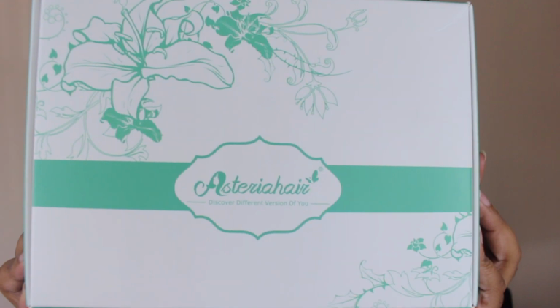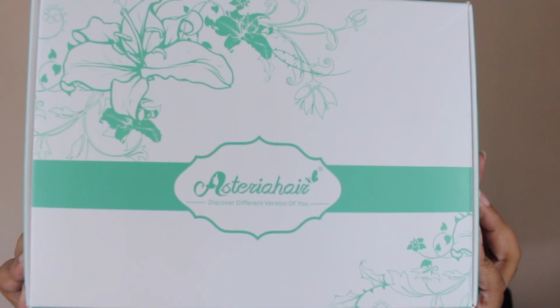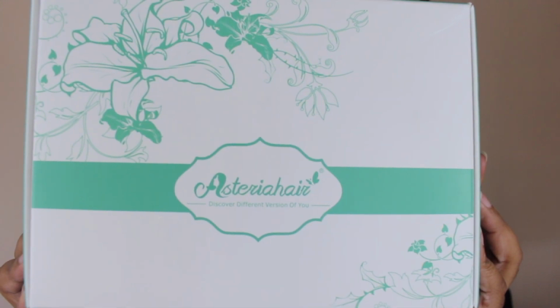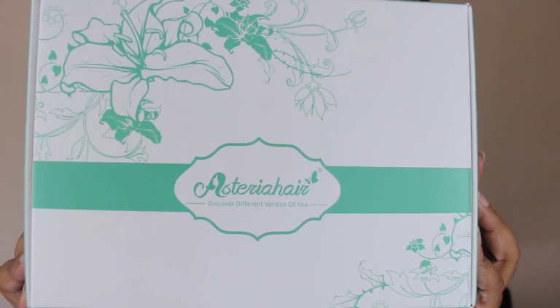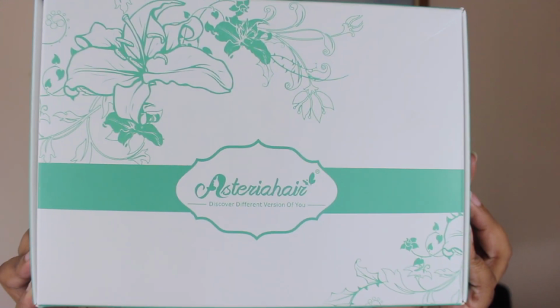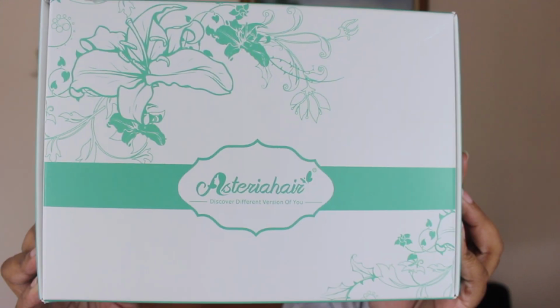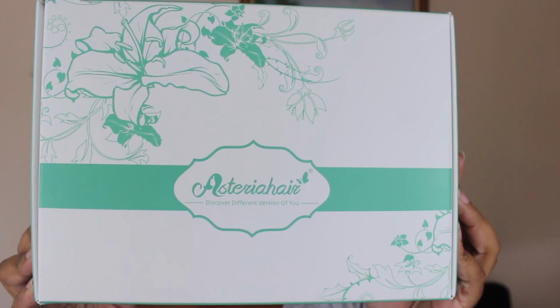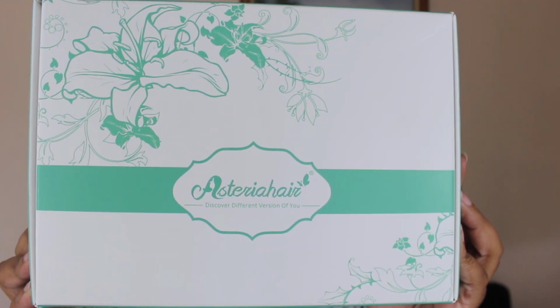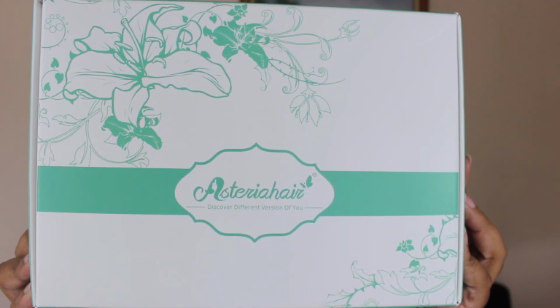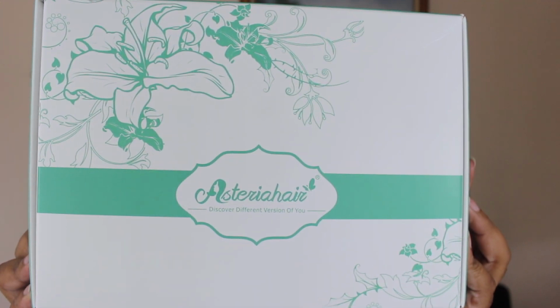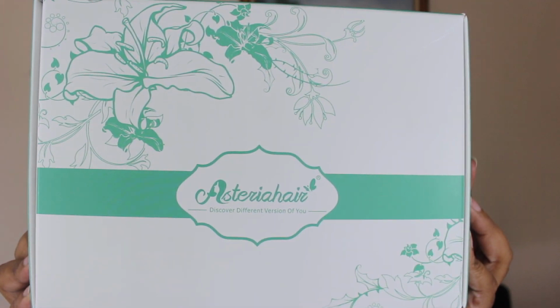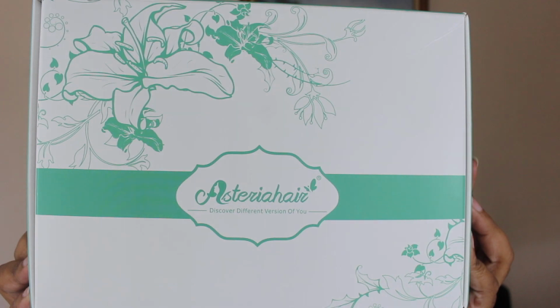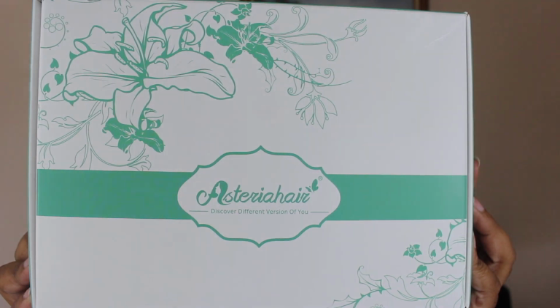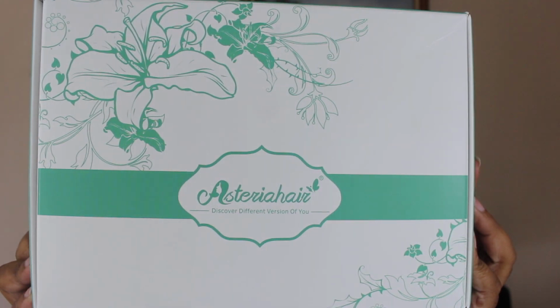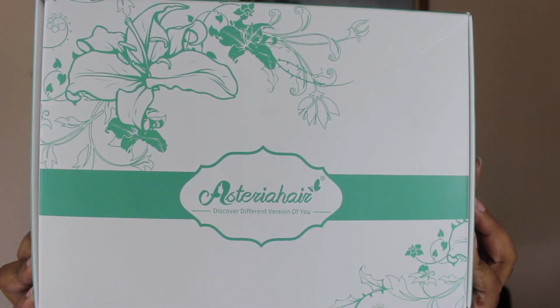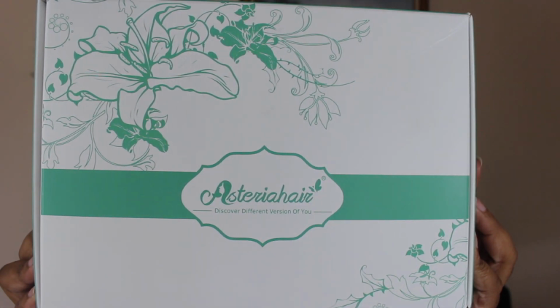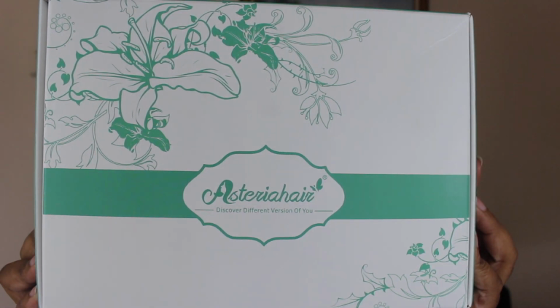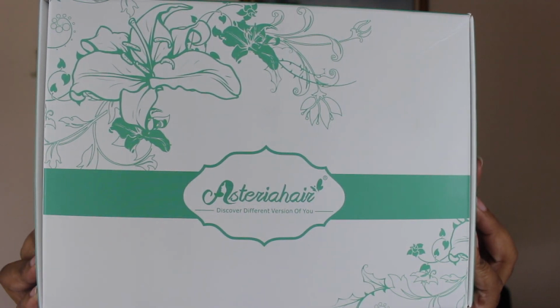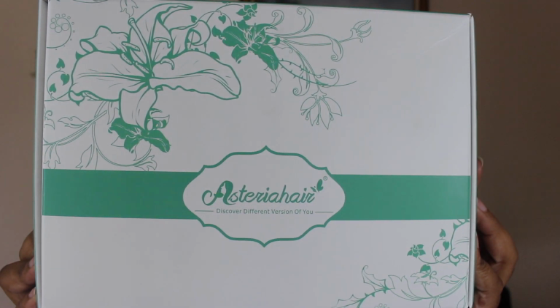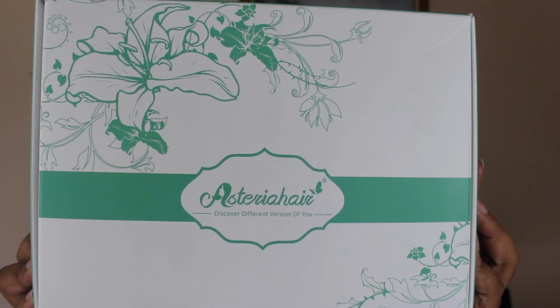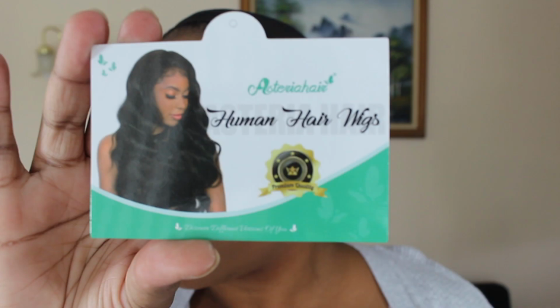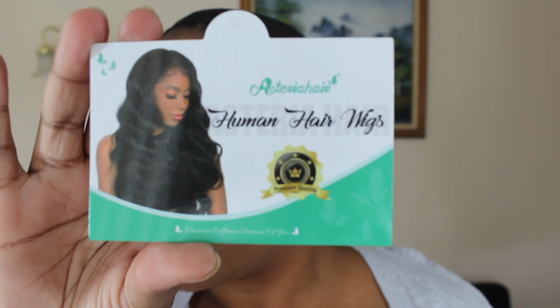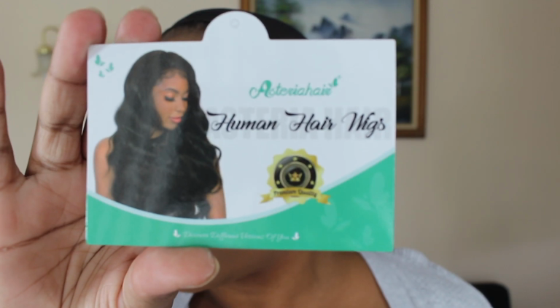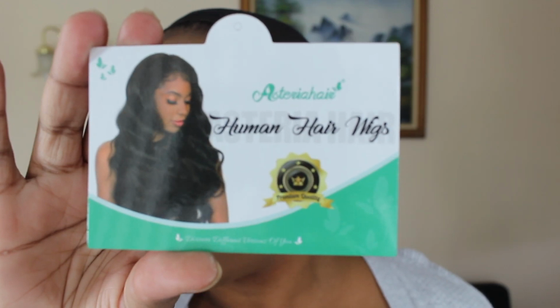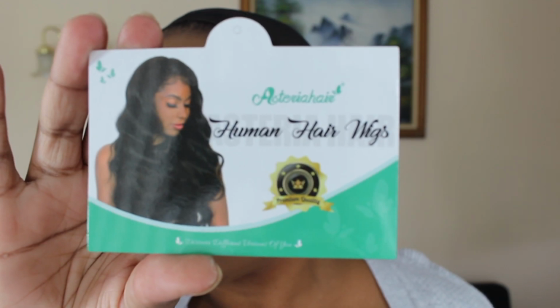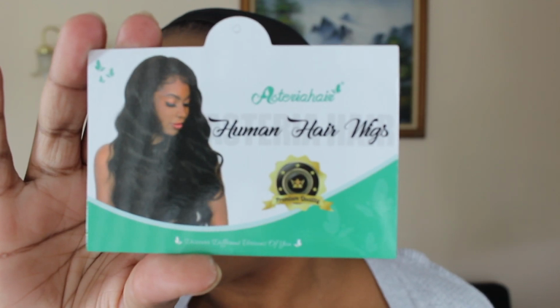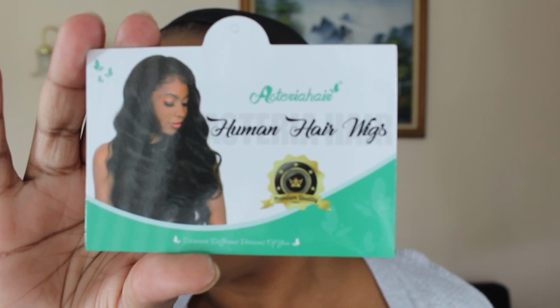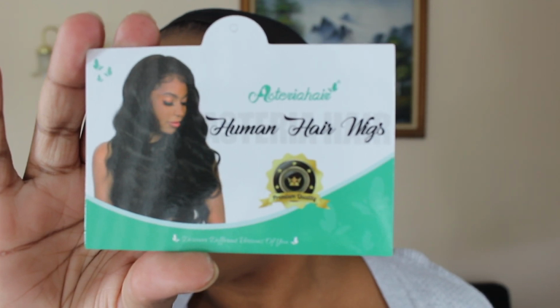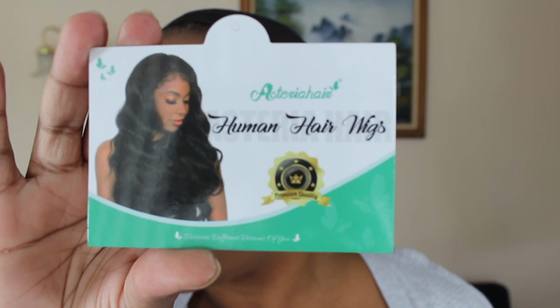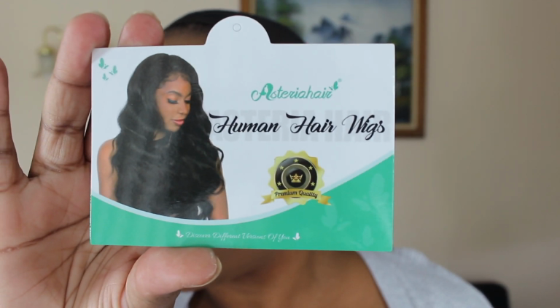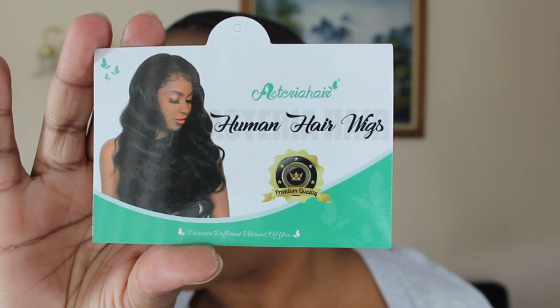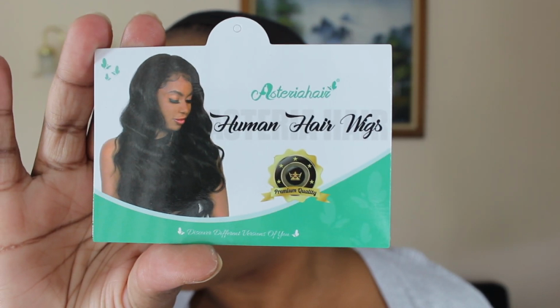Hey everyone, it's Keri. Welcome back to my channel. So I have another hair video for you. This one is from Esteria Hair.